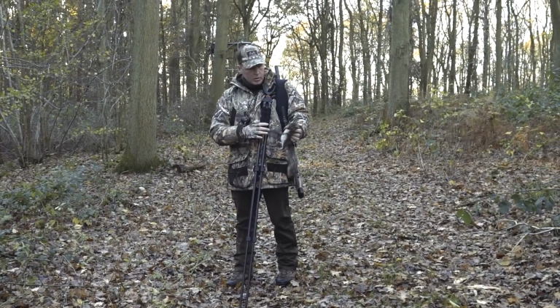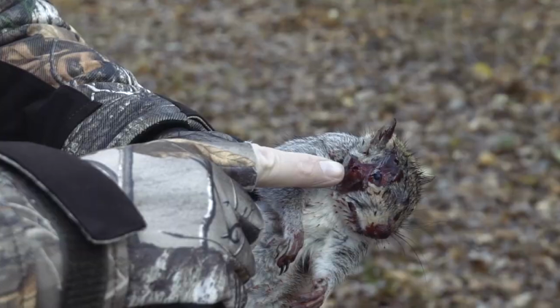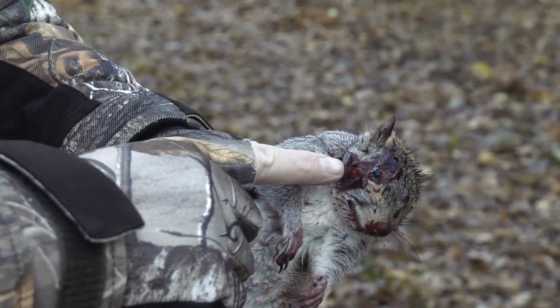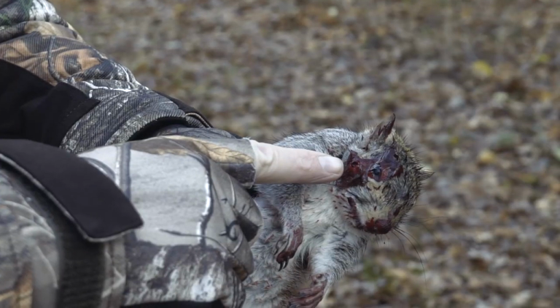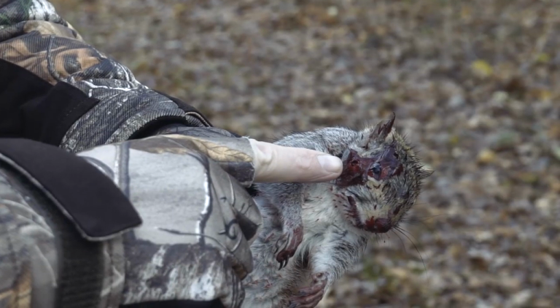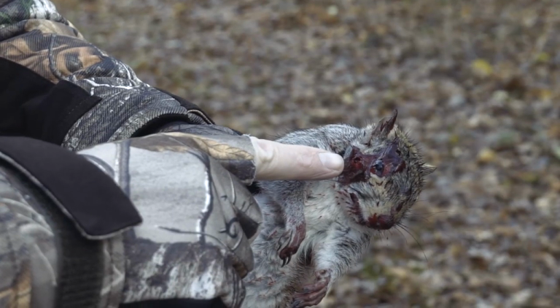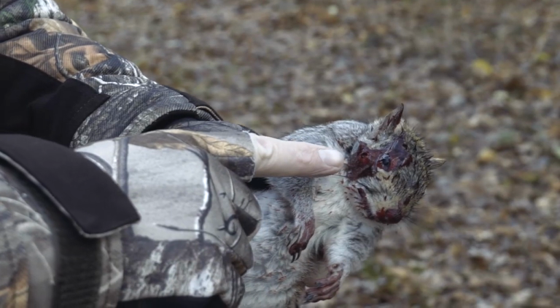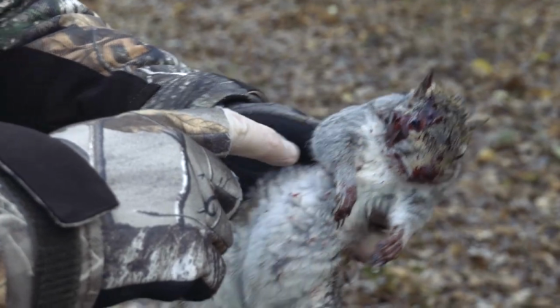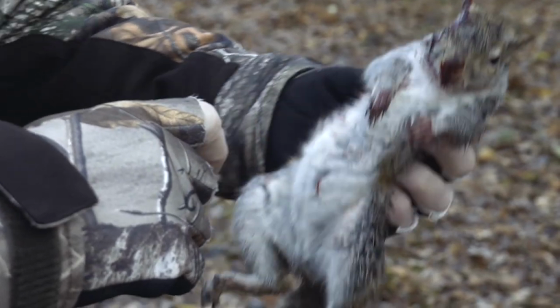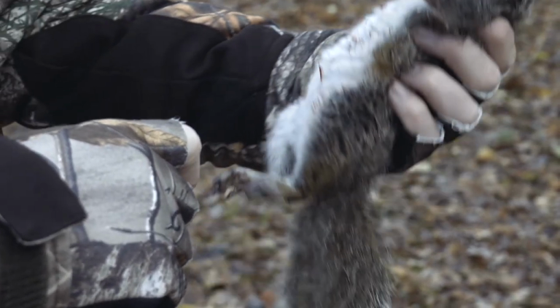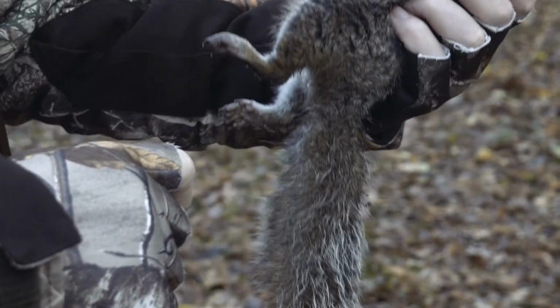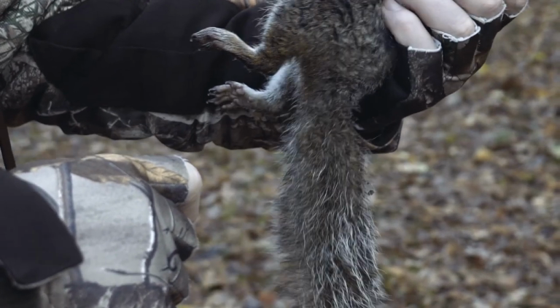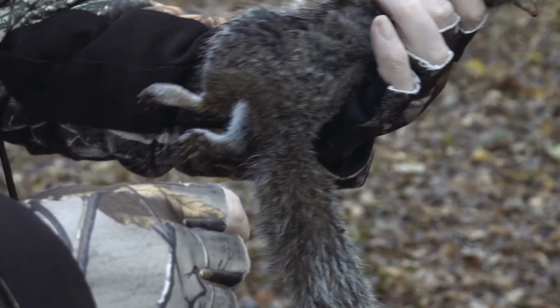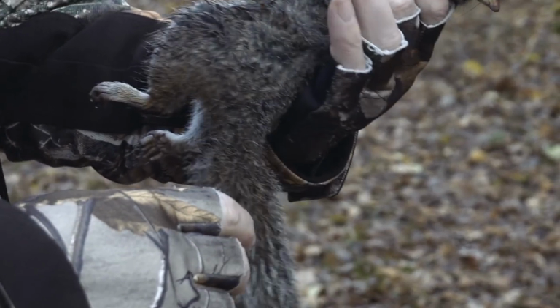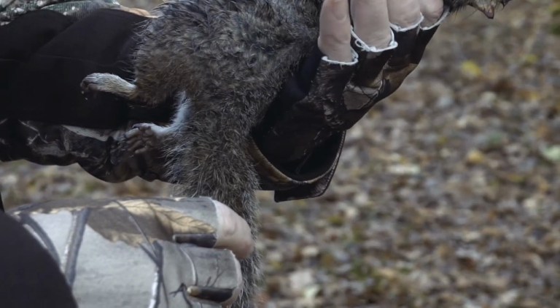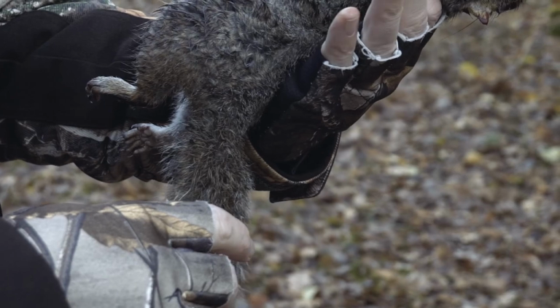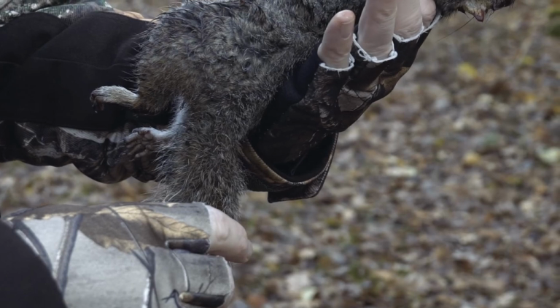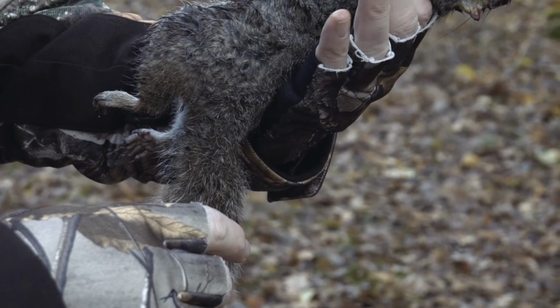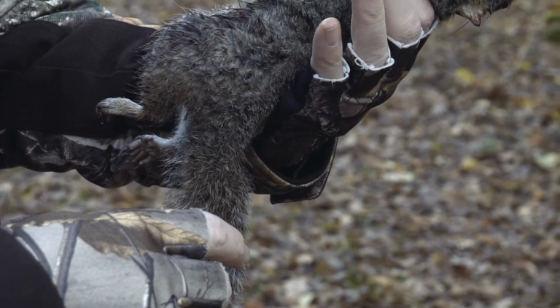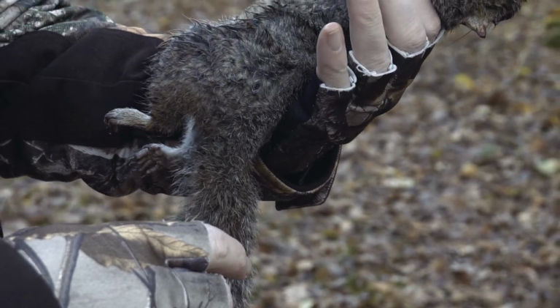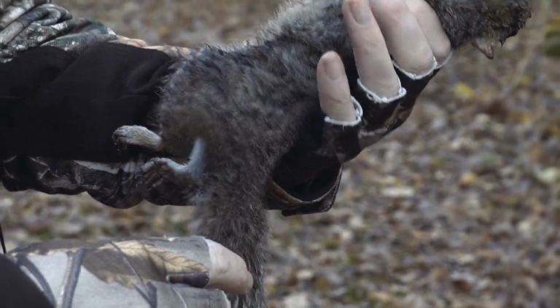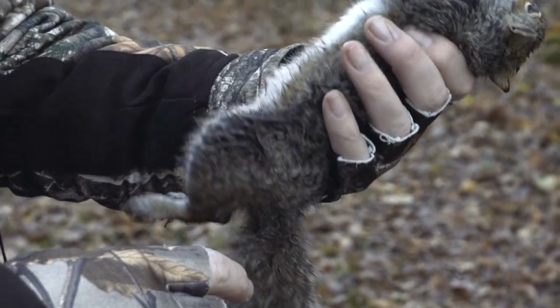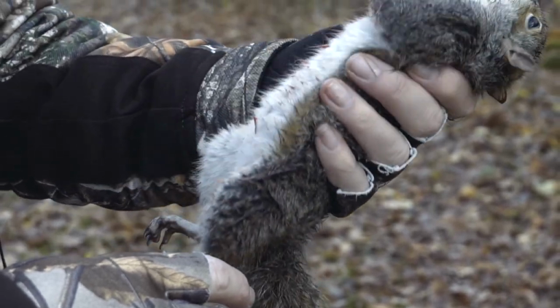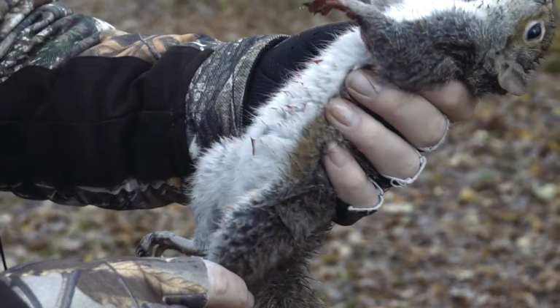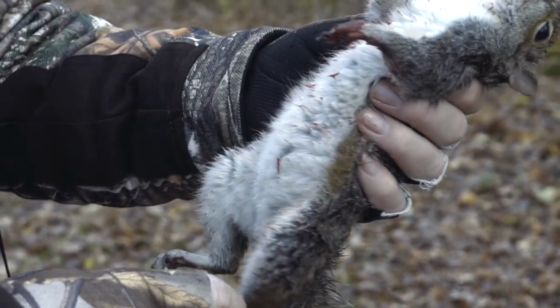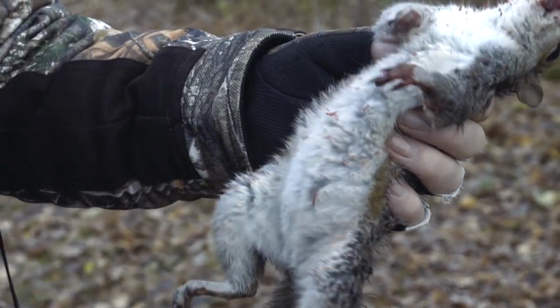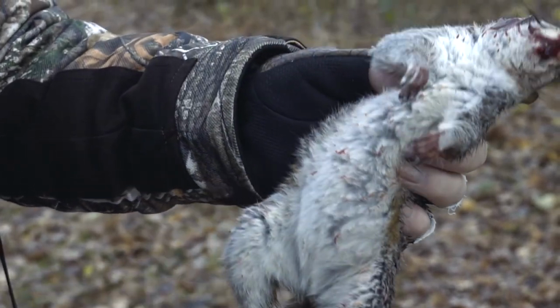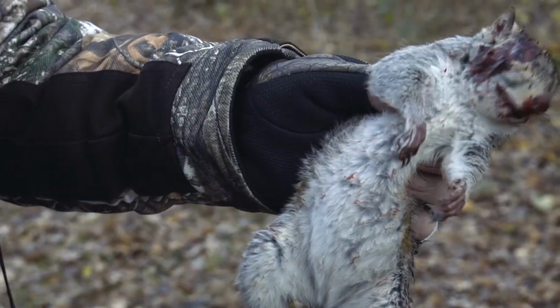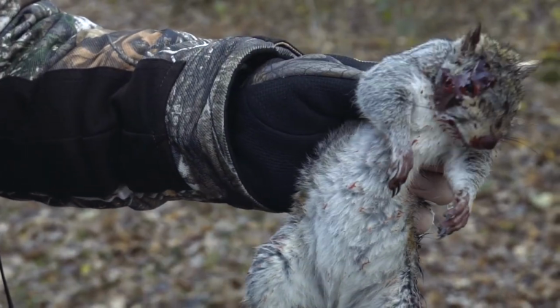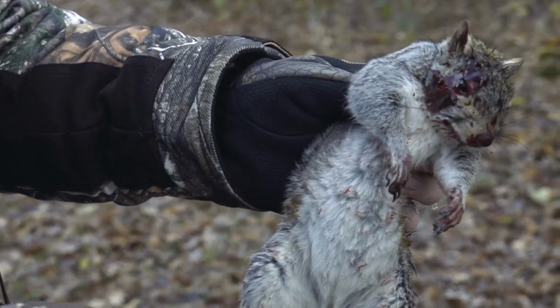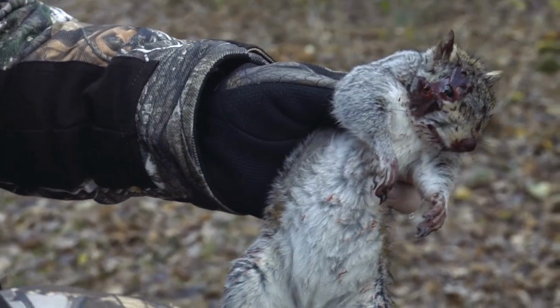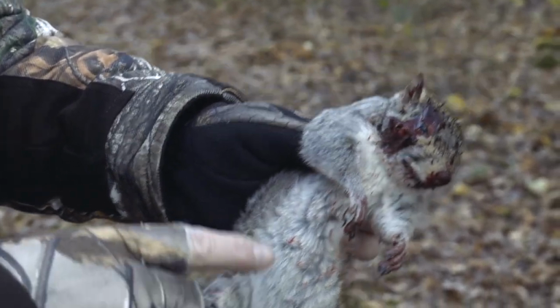Perfect shot — a perfect headshot. Not as big in the body as the other ones we've seen, but a clean kill.